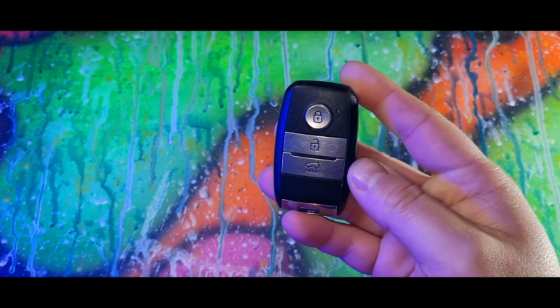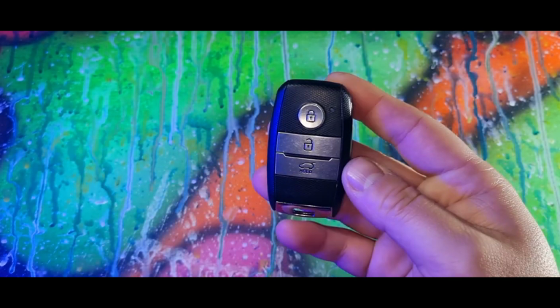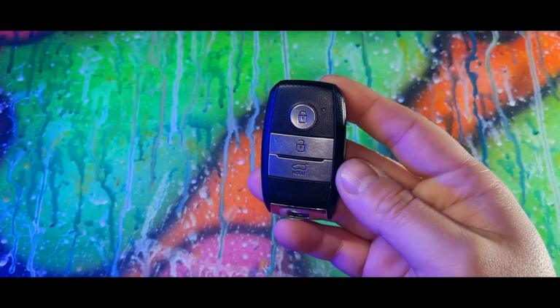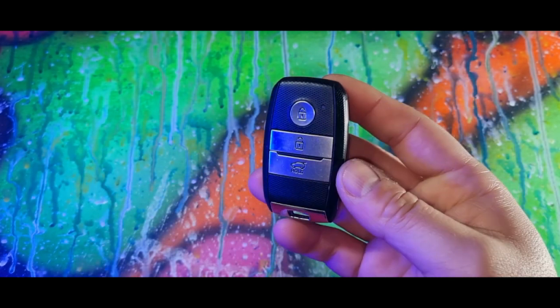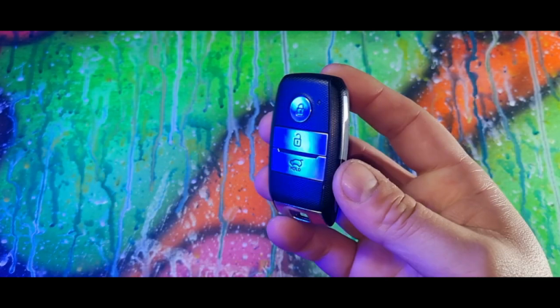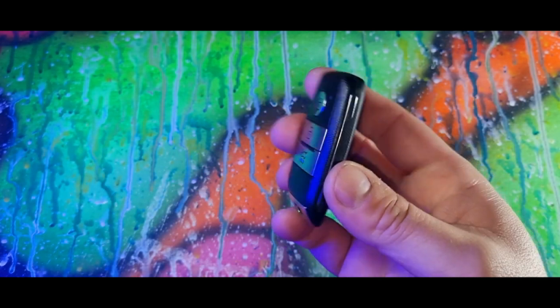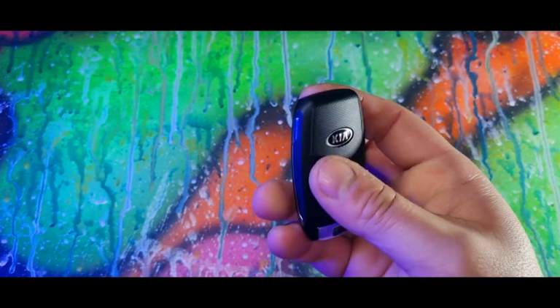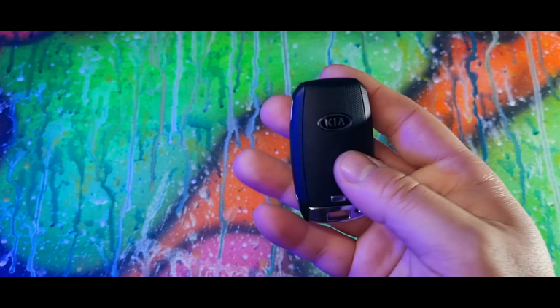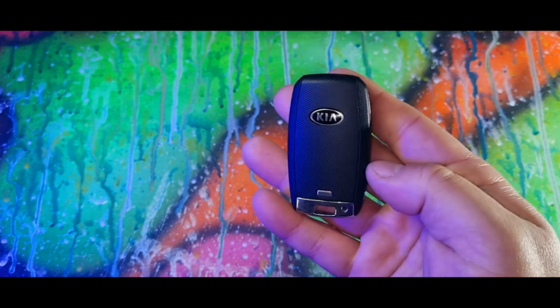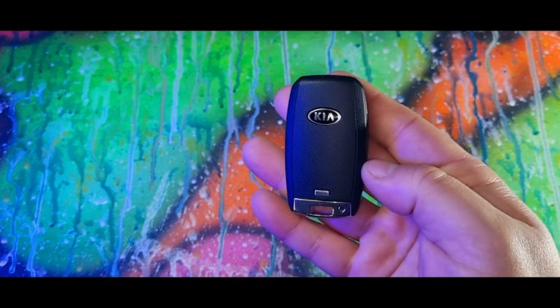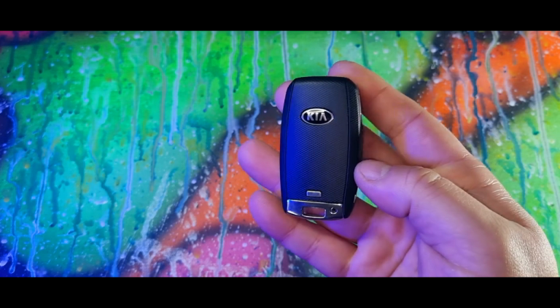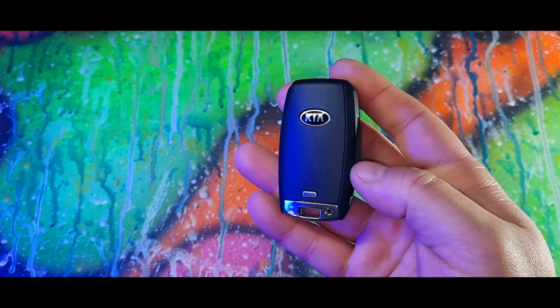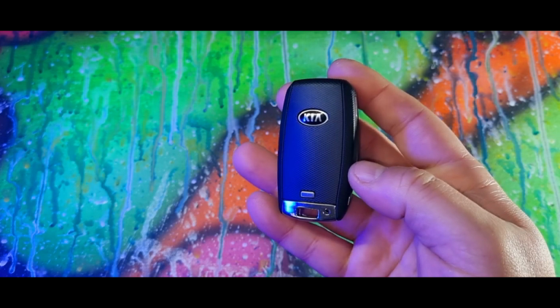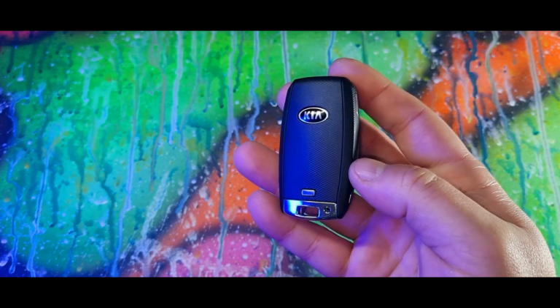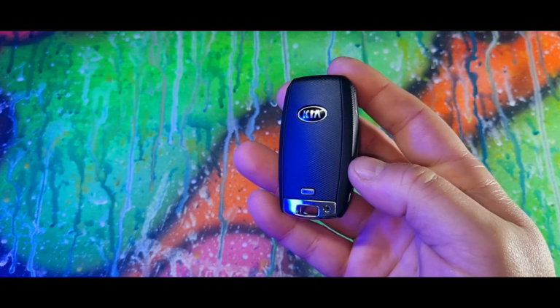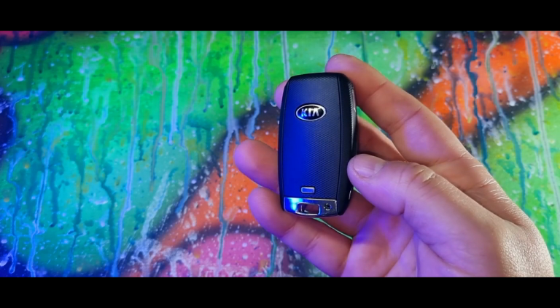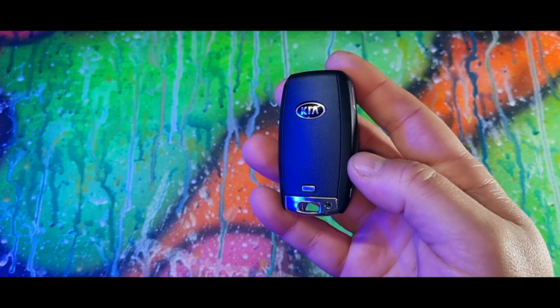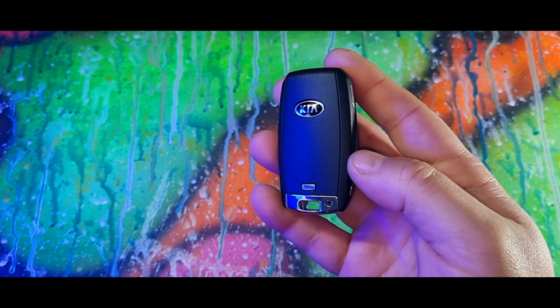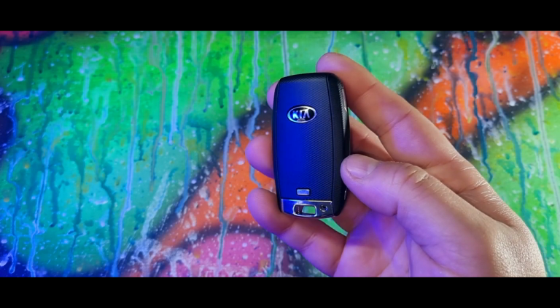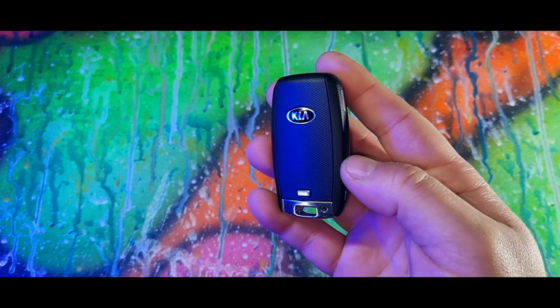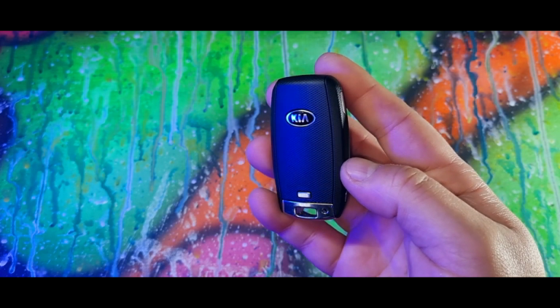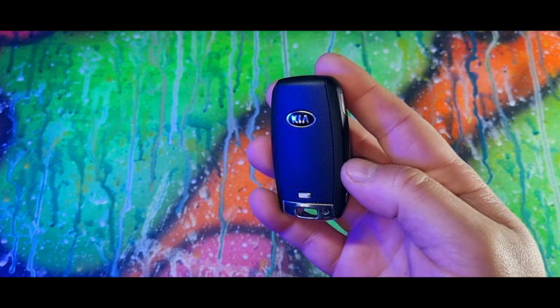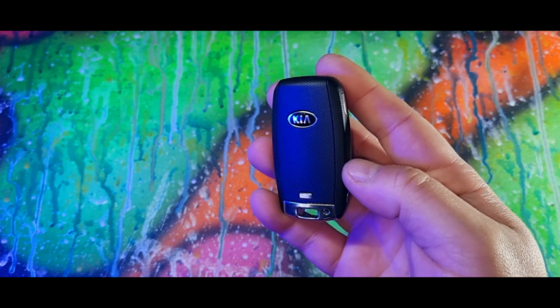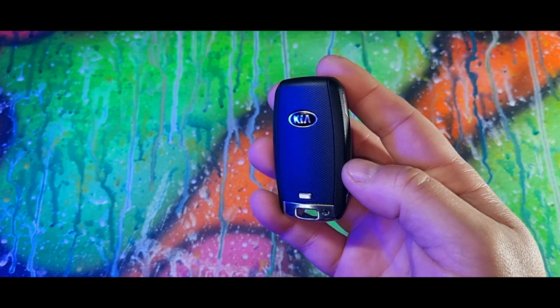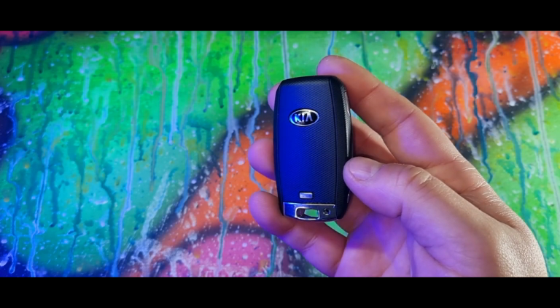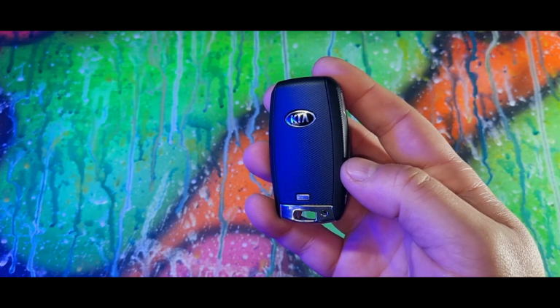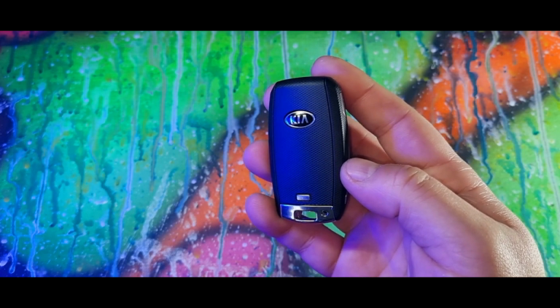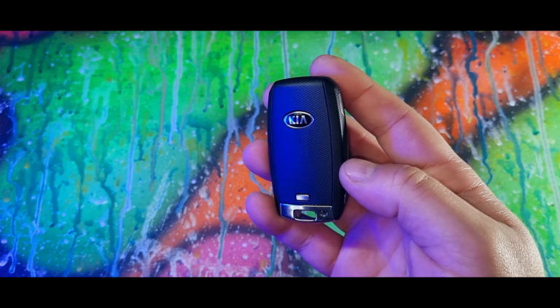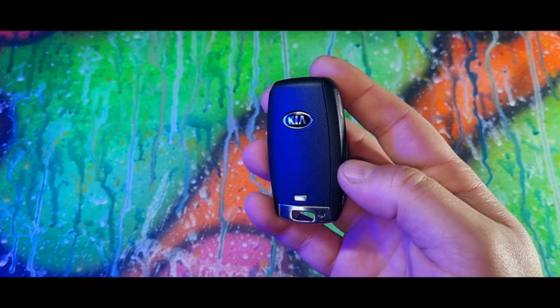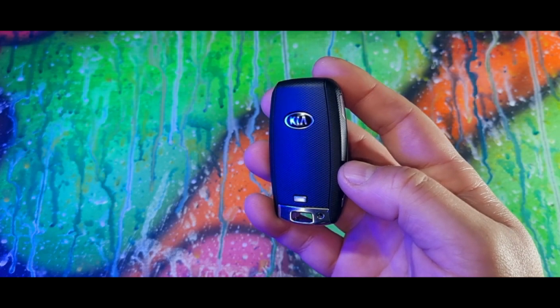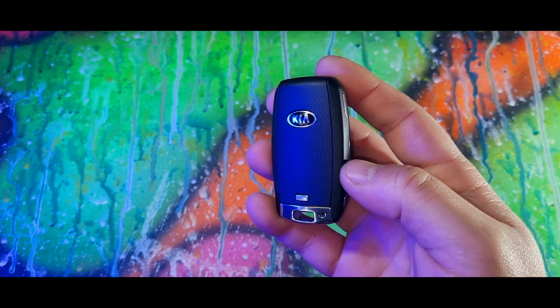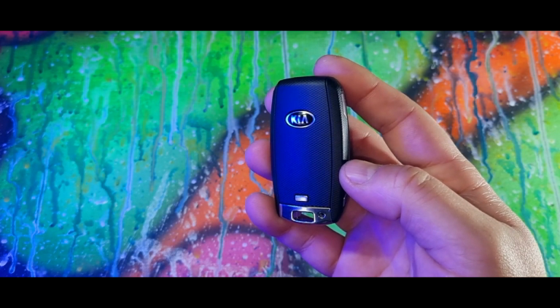Place the key on top of that image and the car will start. And that is some tips and tricks about your Kia key that you may not have known about.